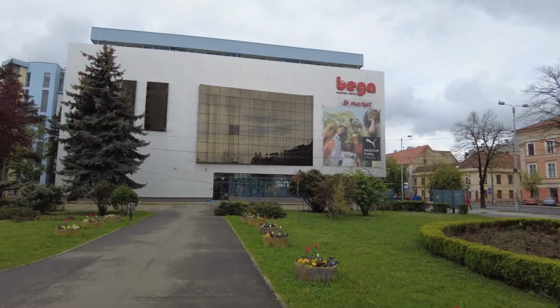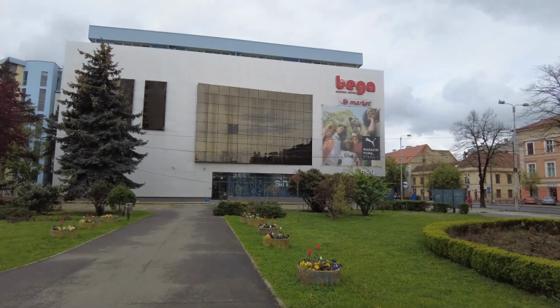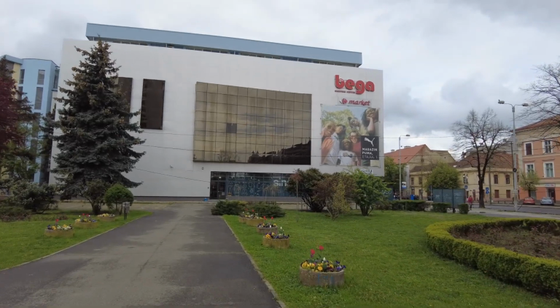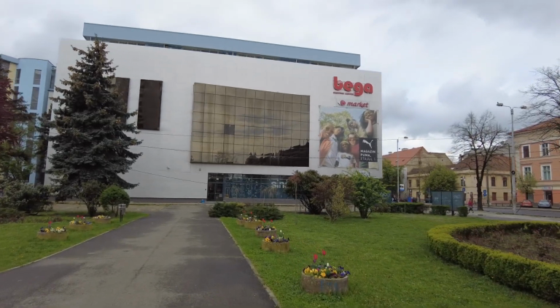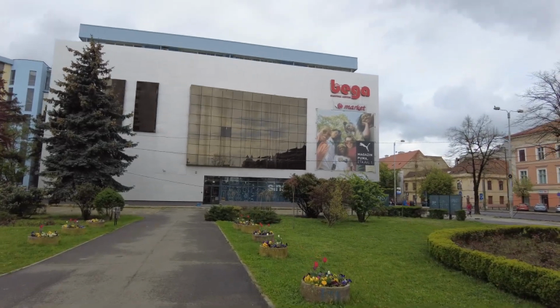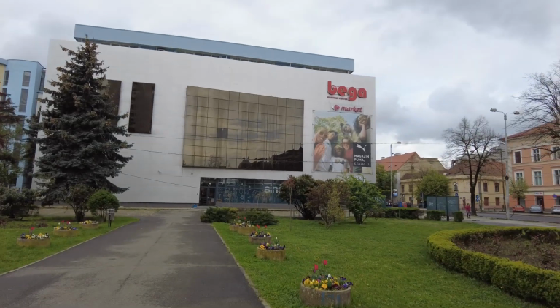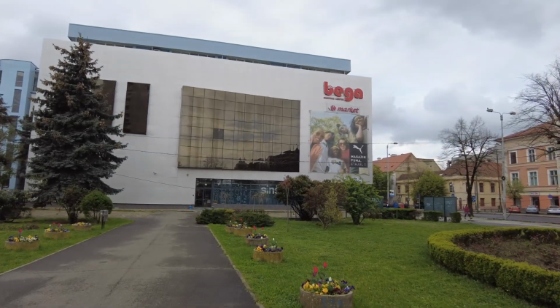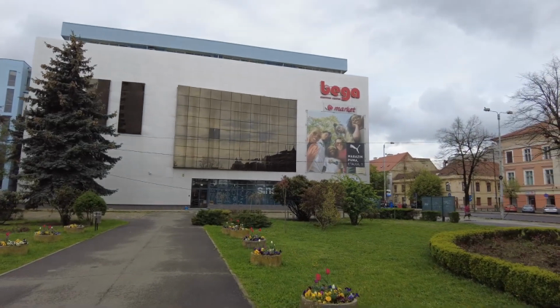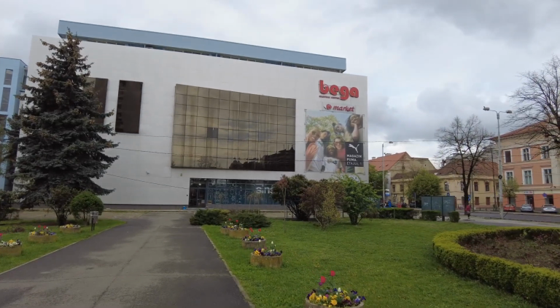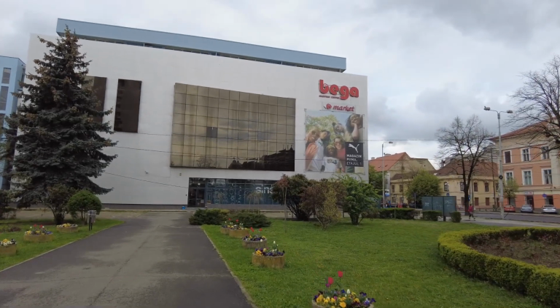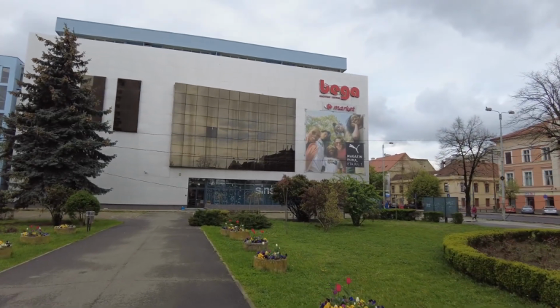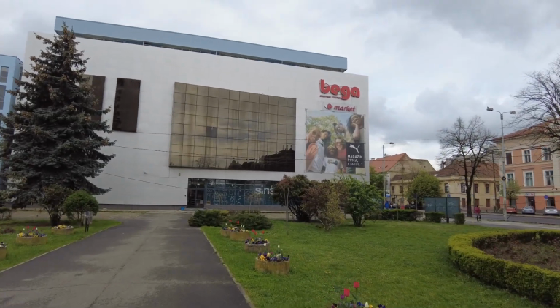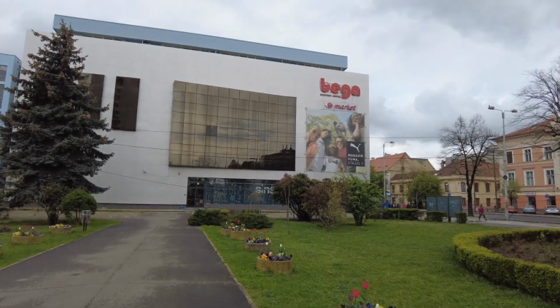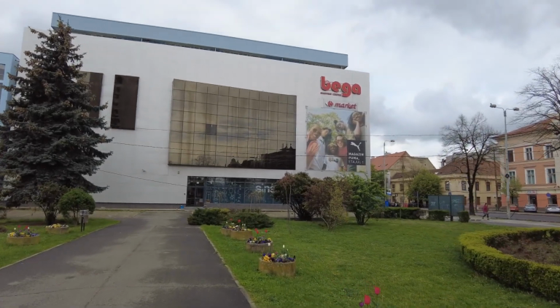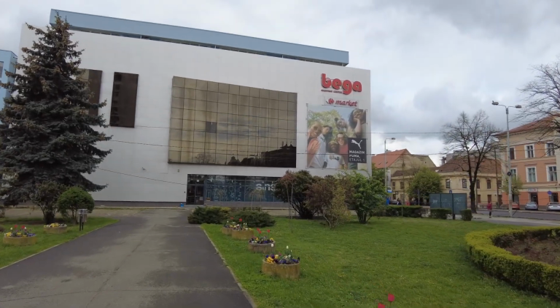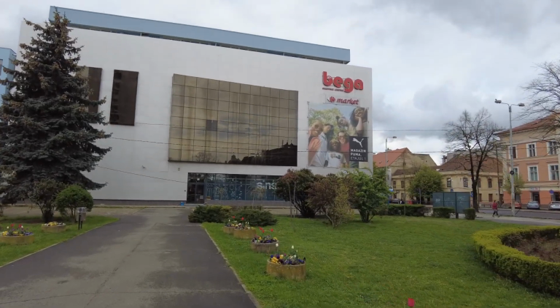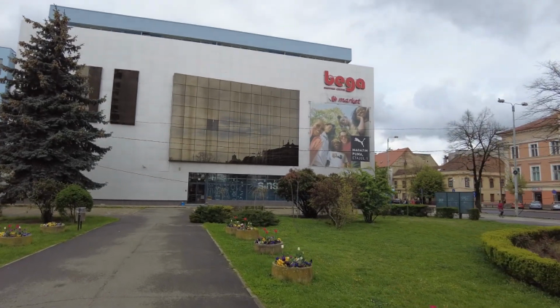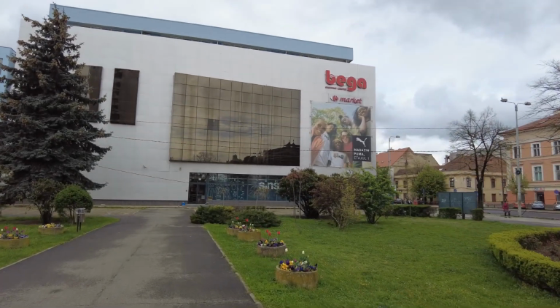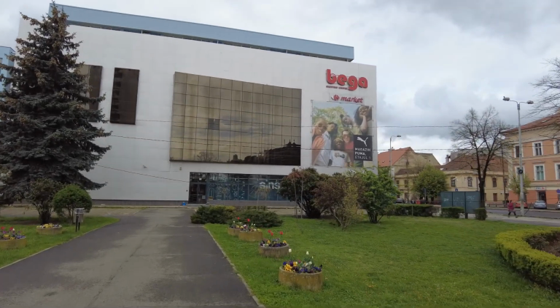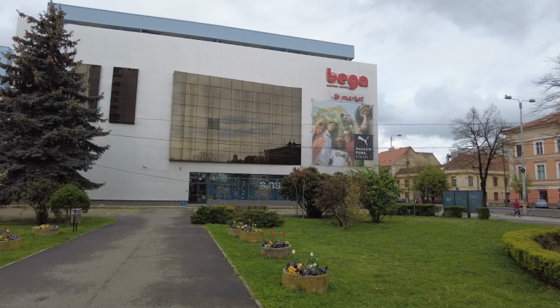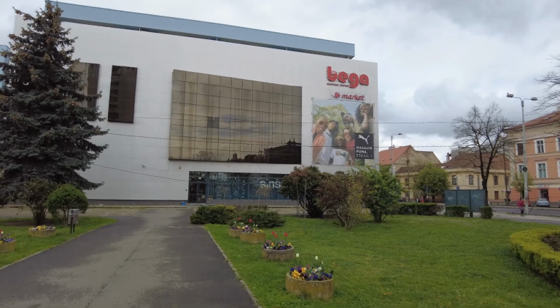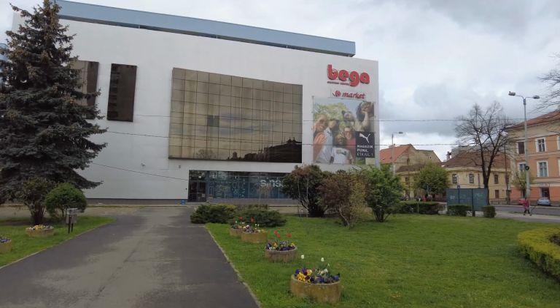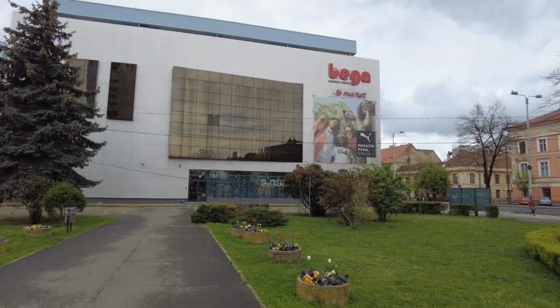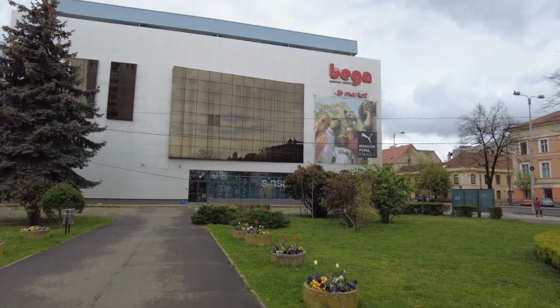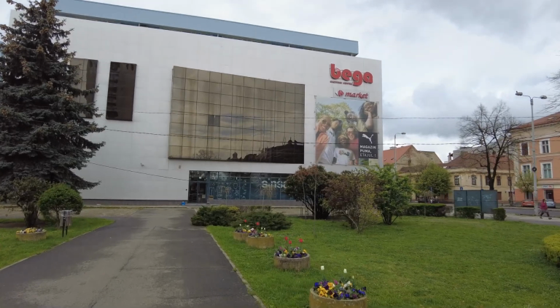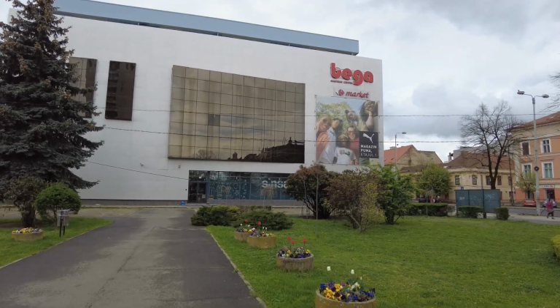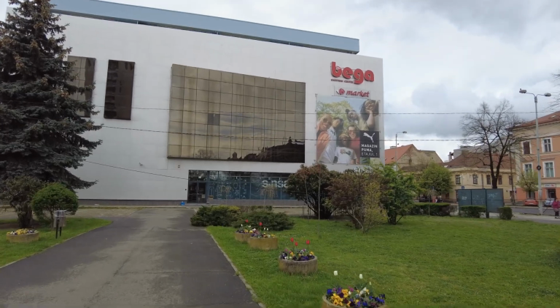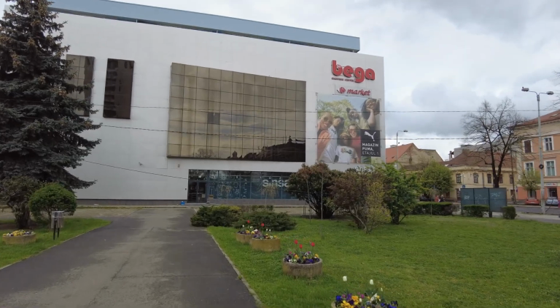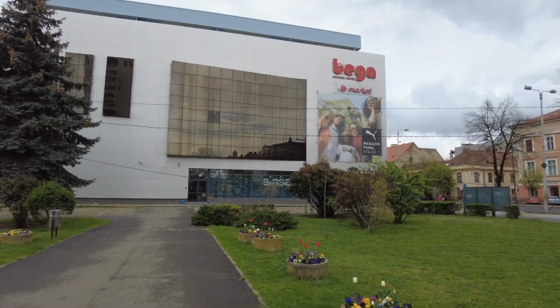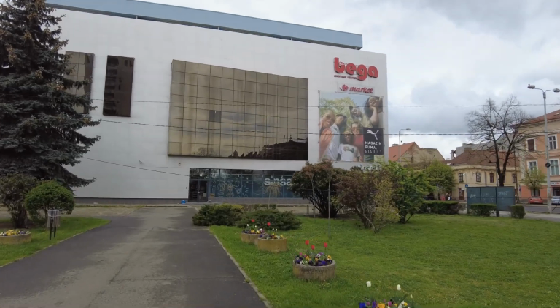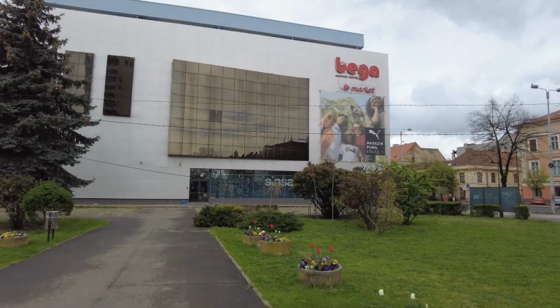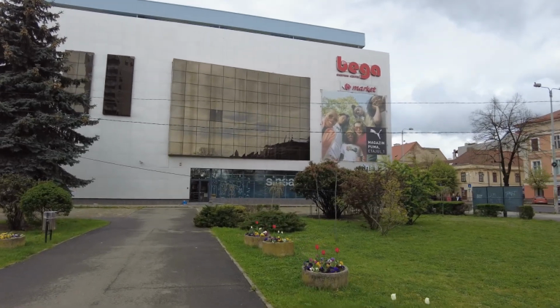I need to go in here and do some shopping, but why don't we go in here and look at all the stores that they offer.